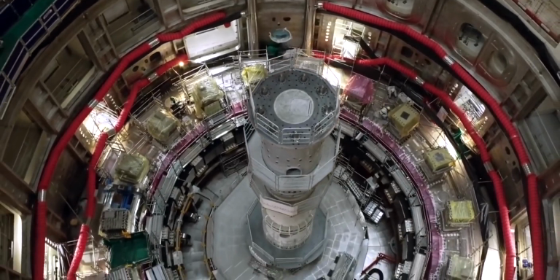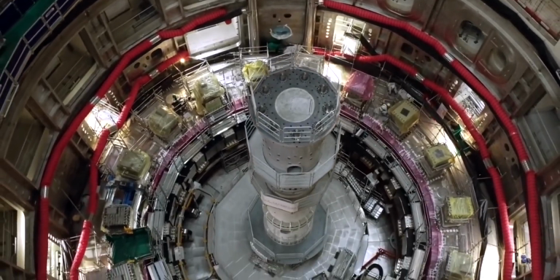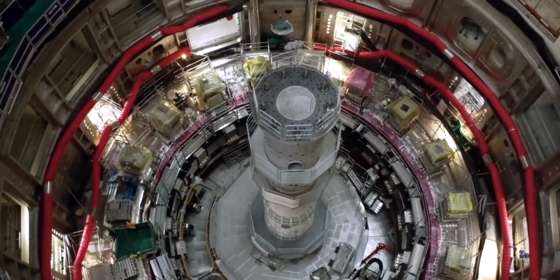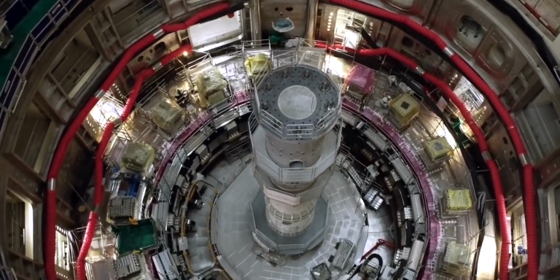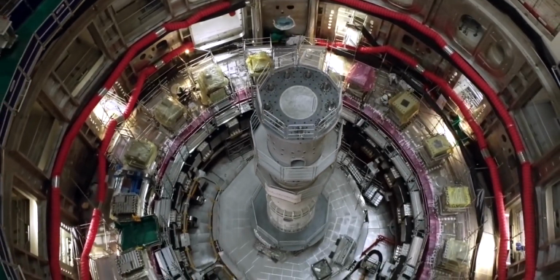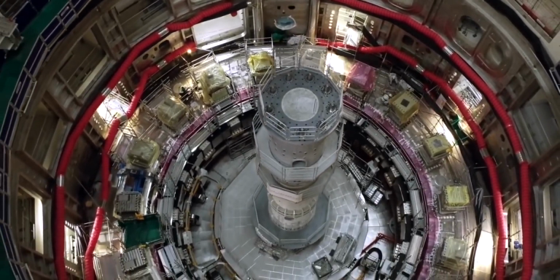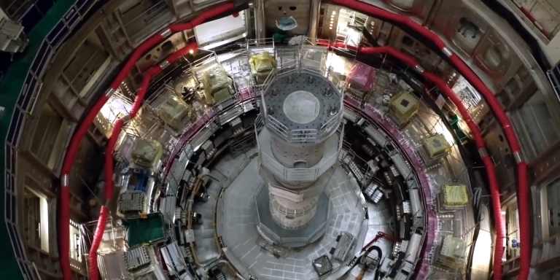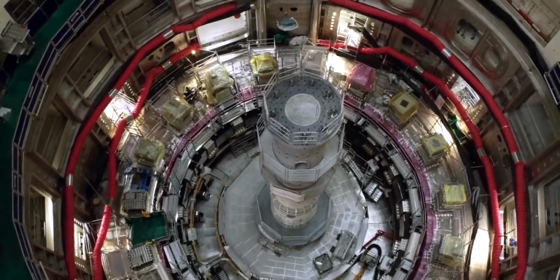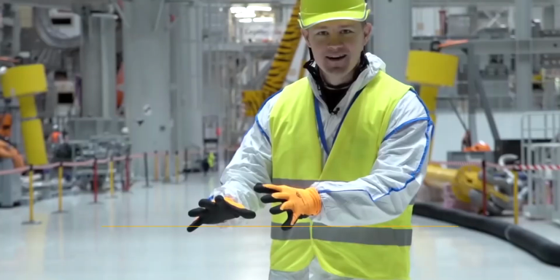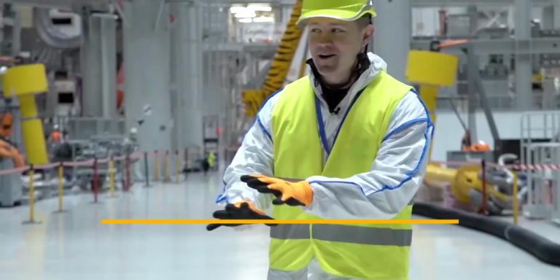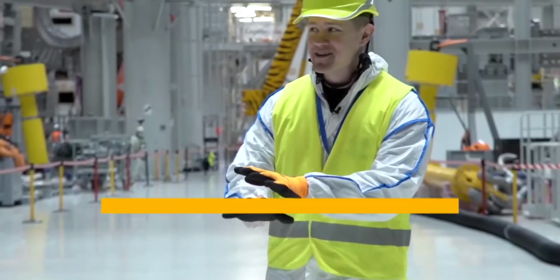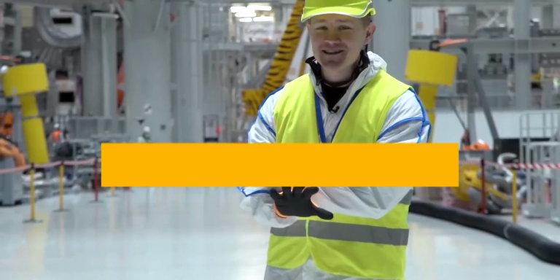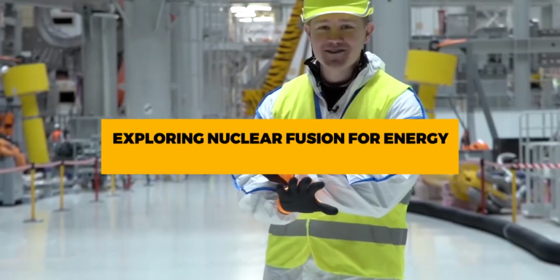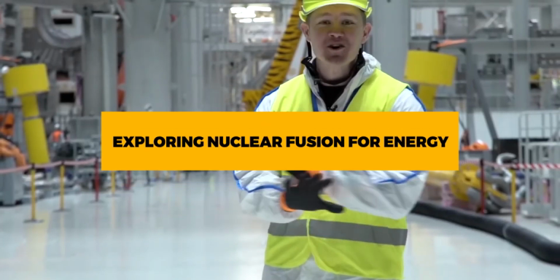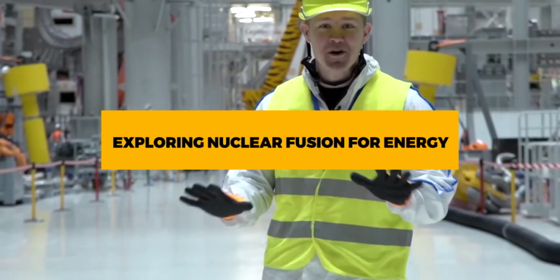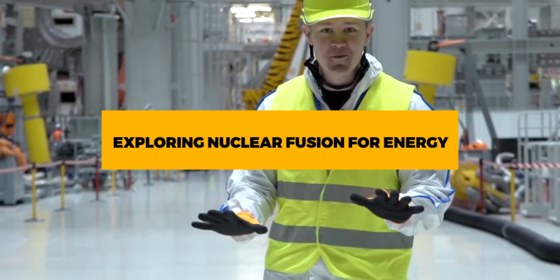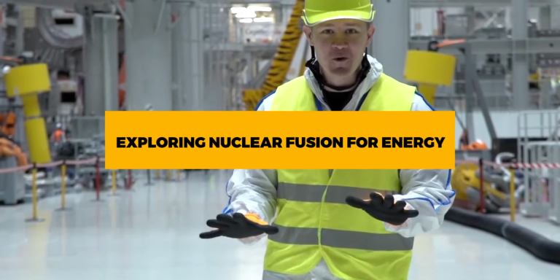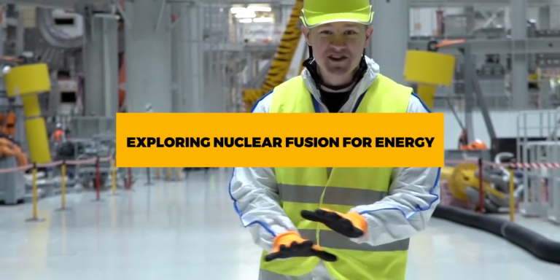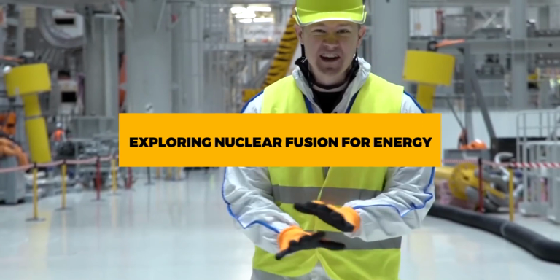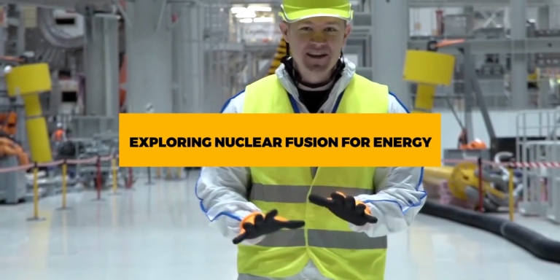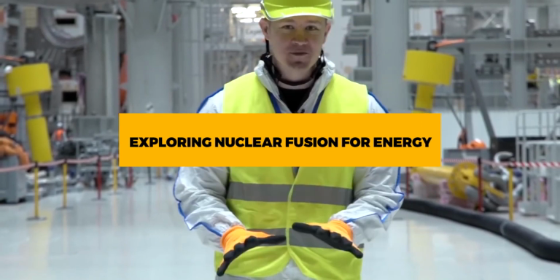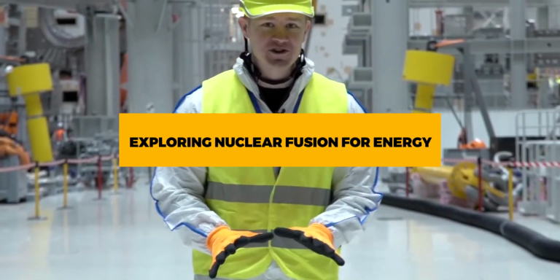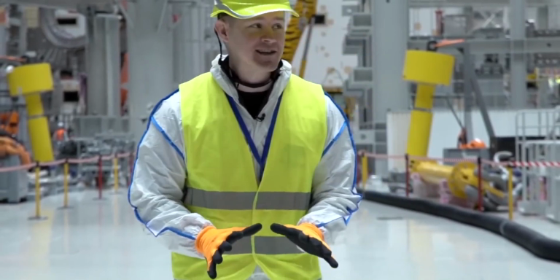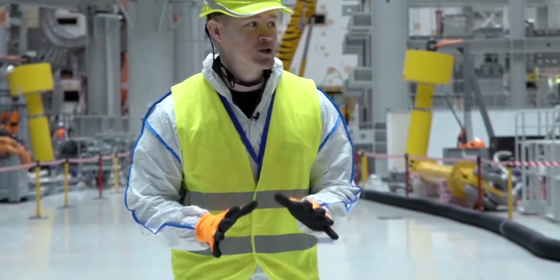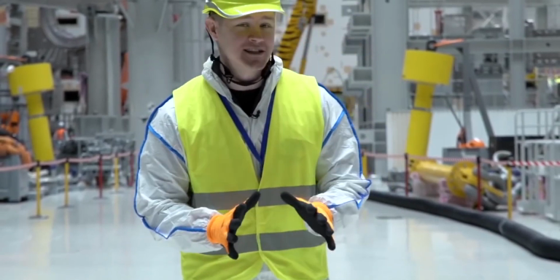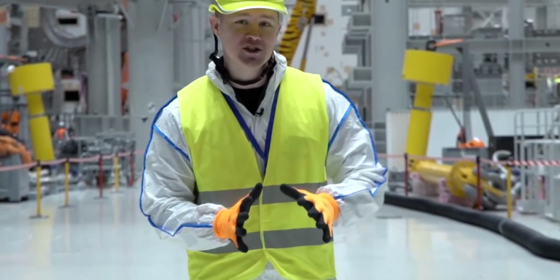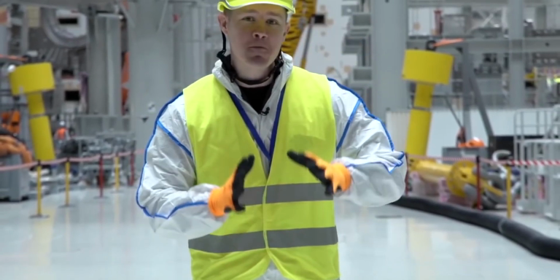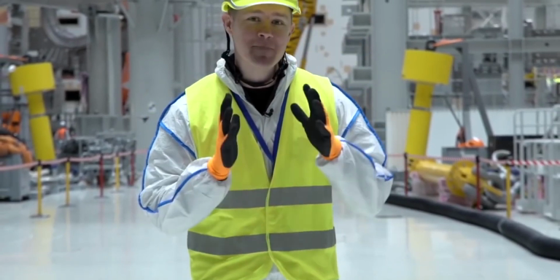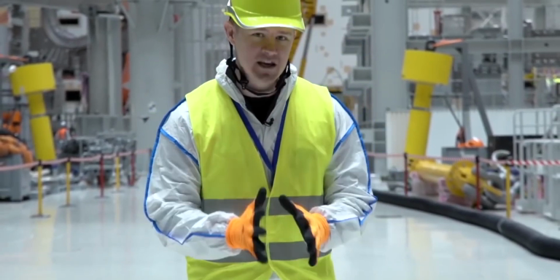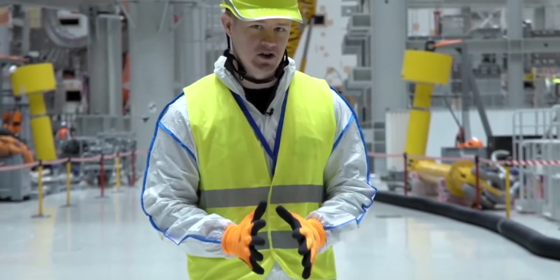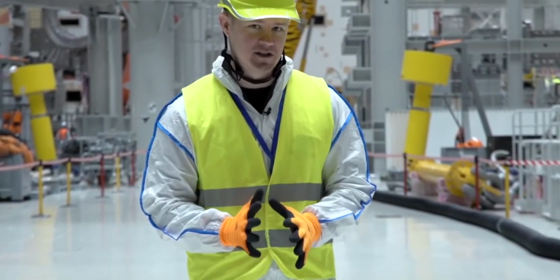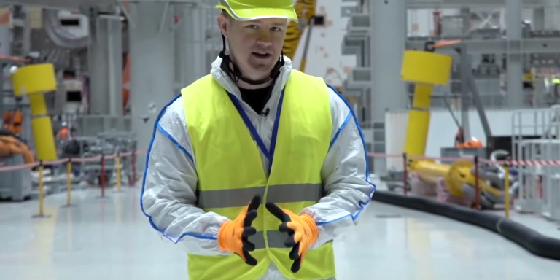In this video, we will explore nuclear fusion for energy production and how far the technology has come to being a reality.